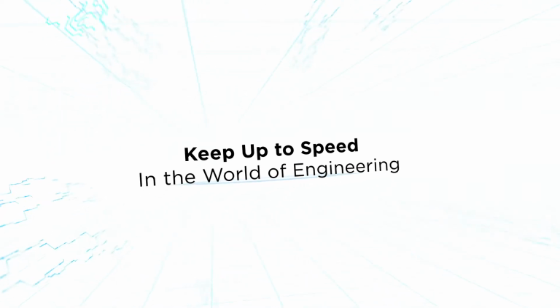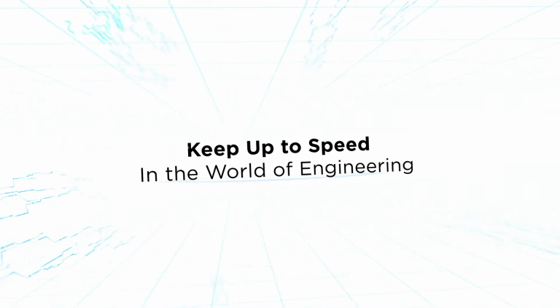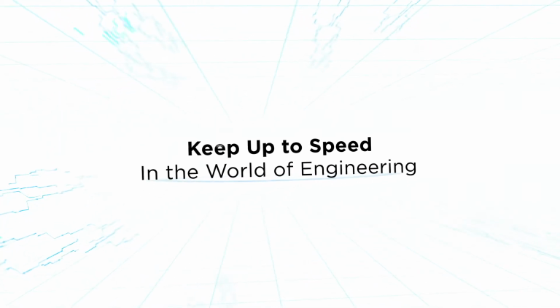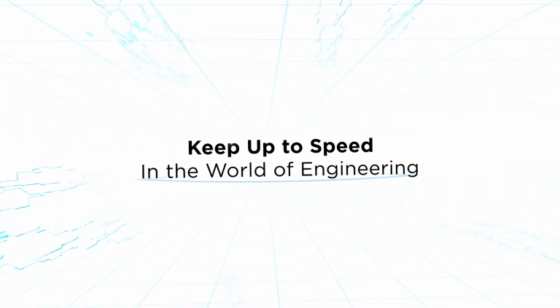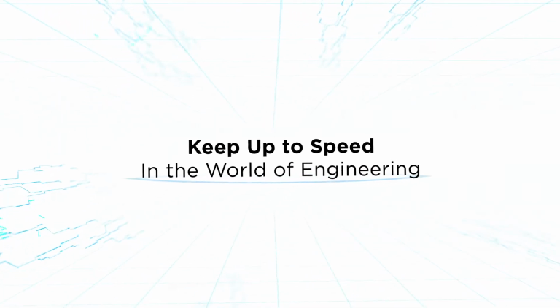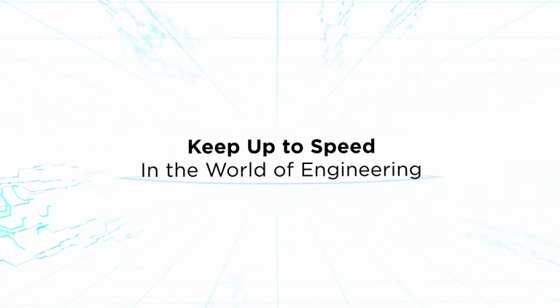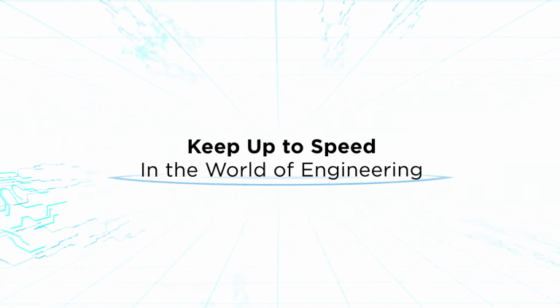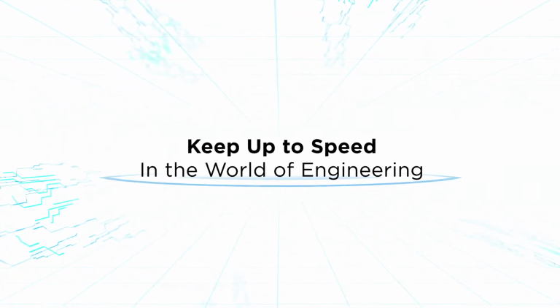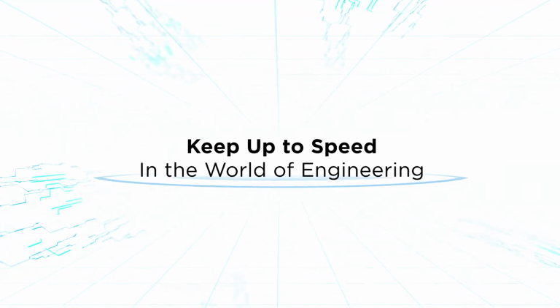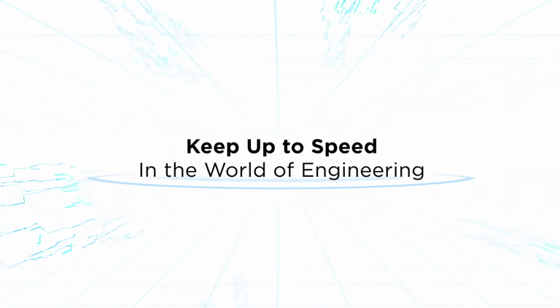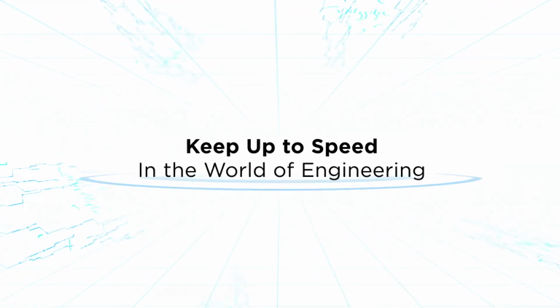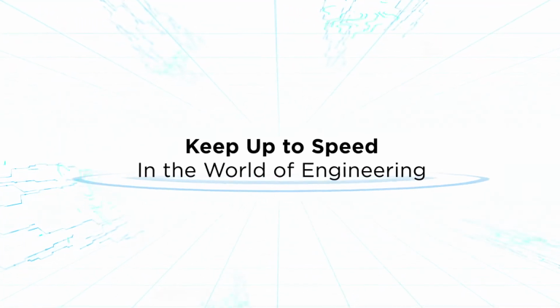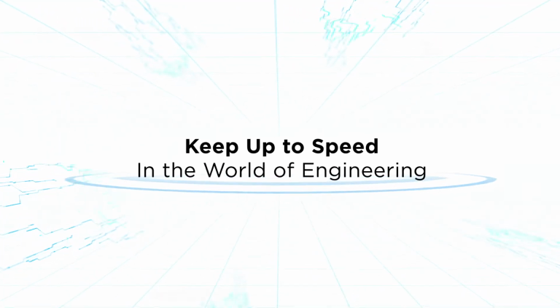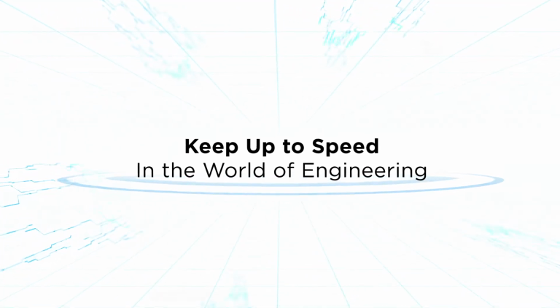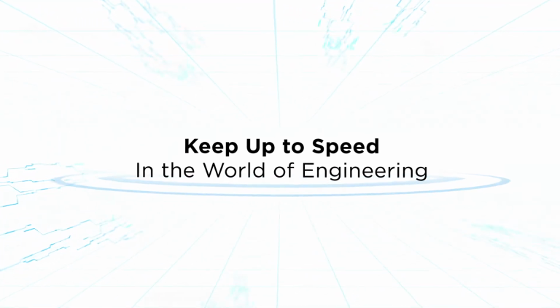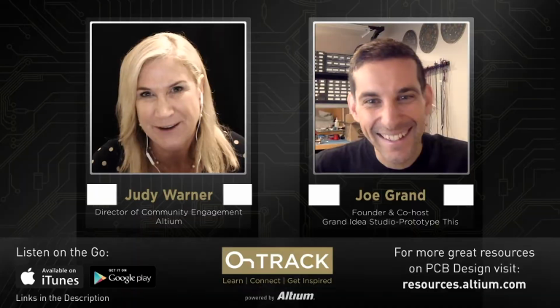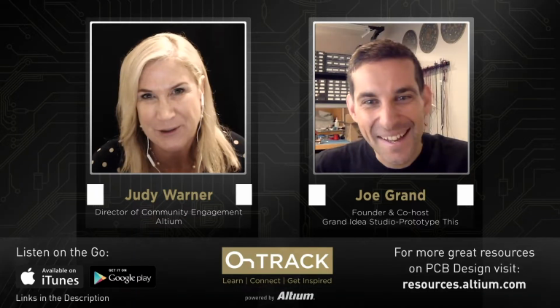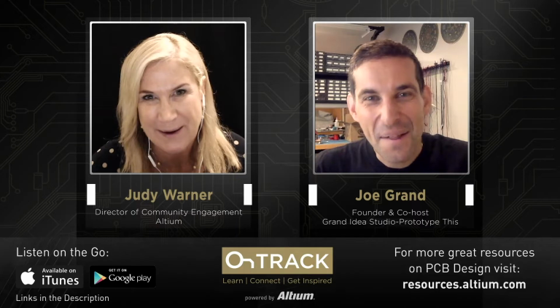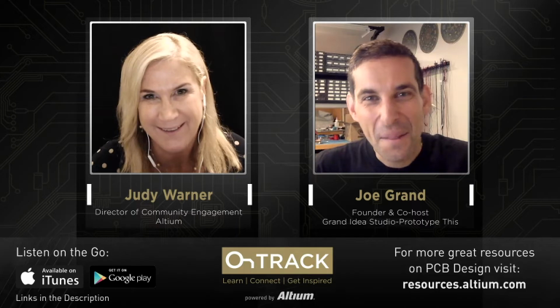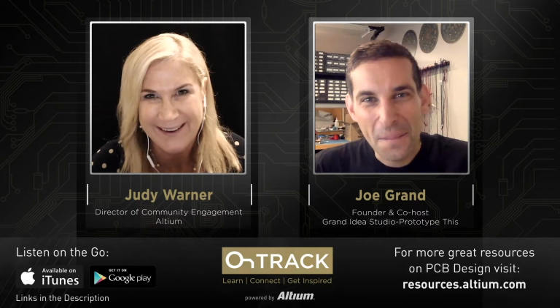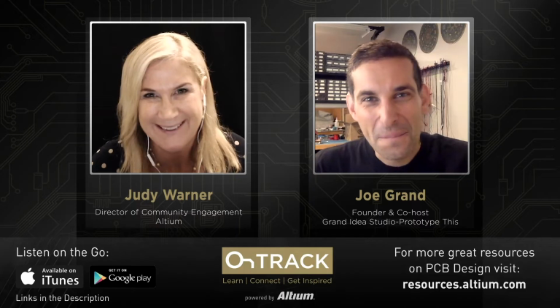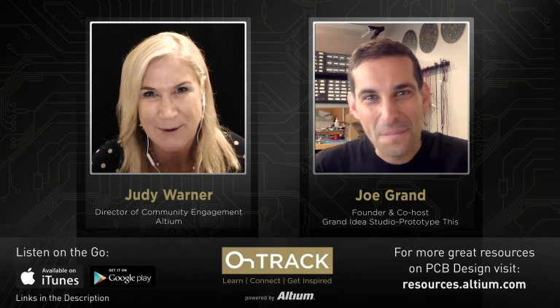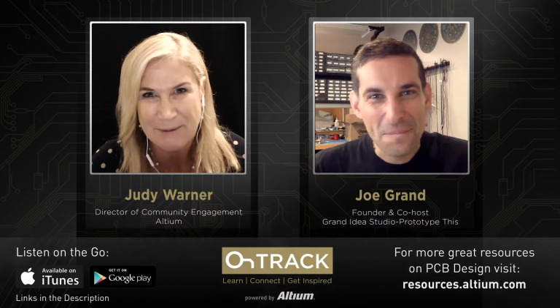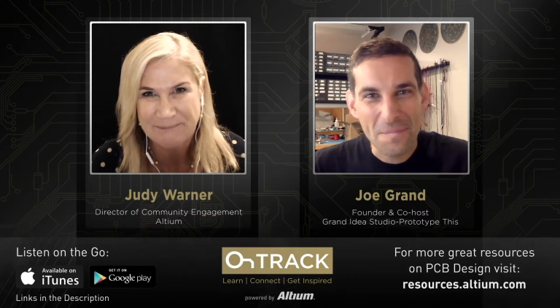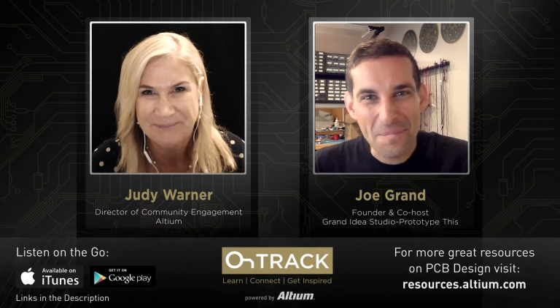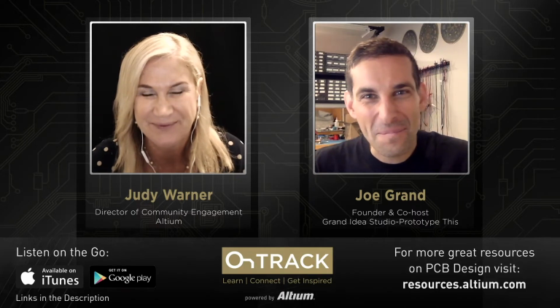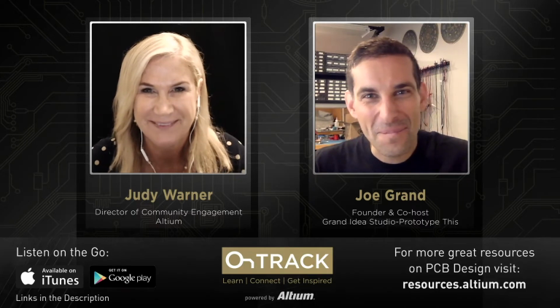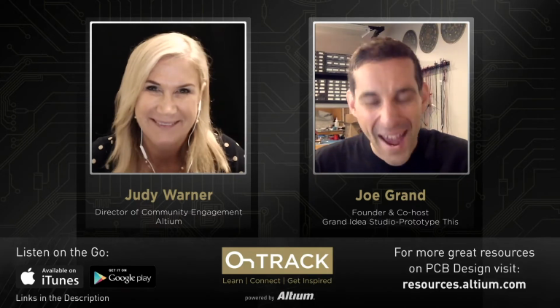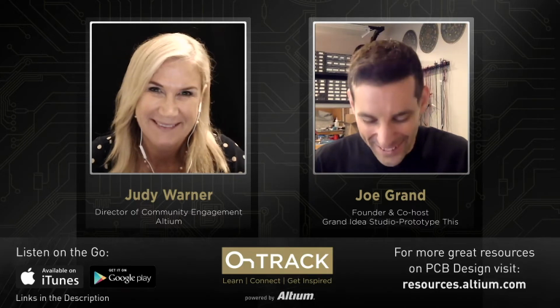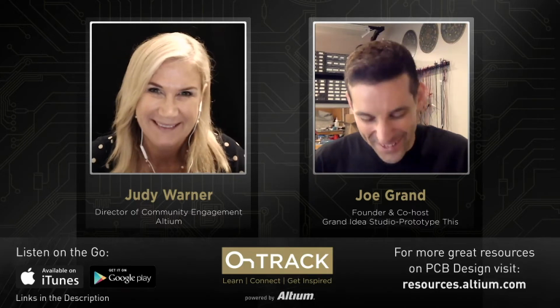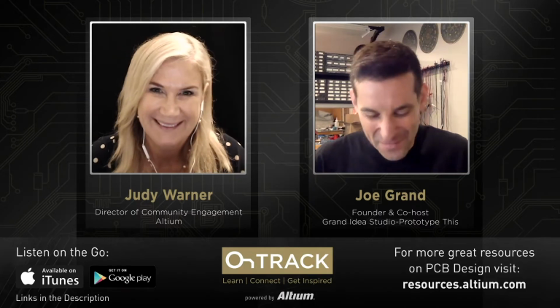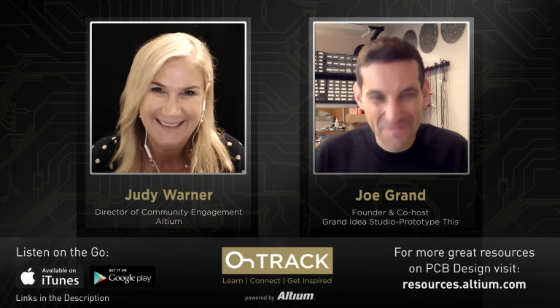I'm really excited to hear your story and have you share it with the OnTrack audience. Welcome. Yeah, thanks for having me.